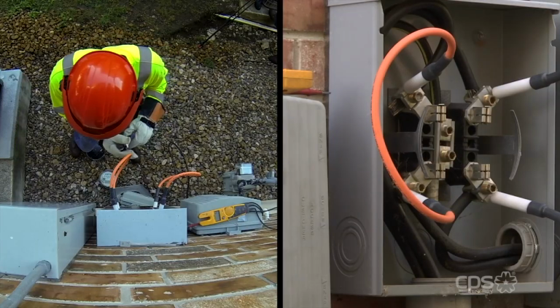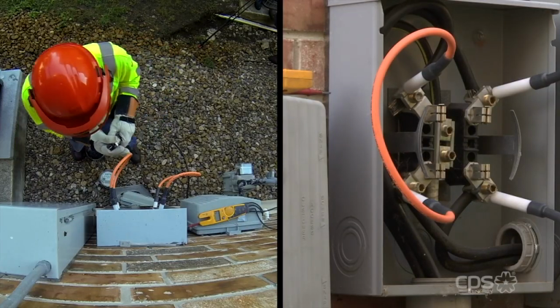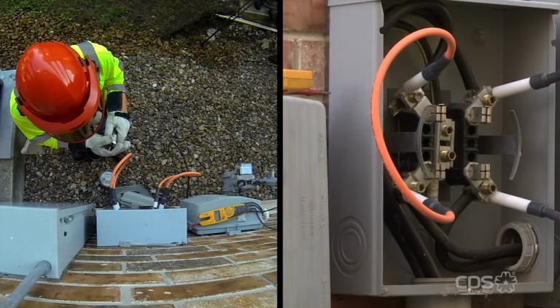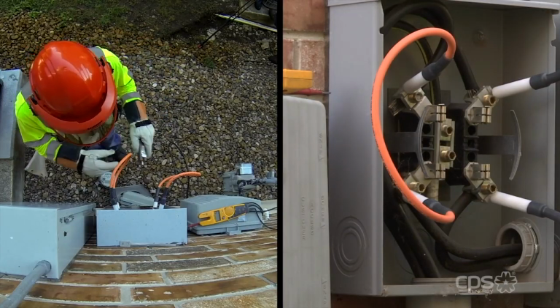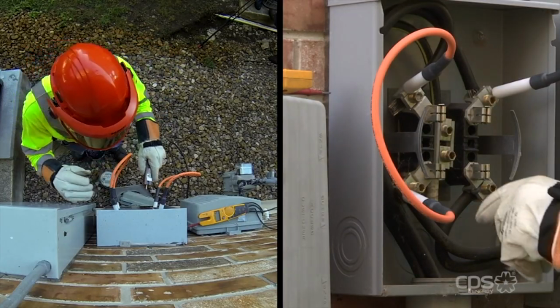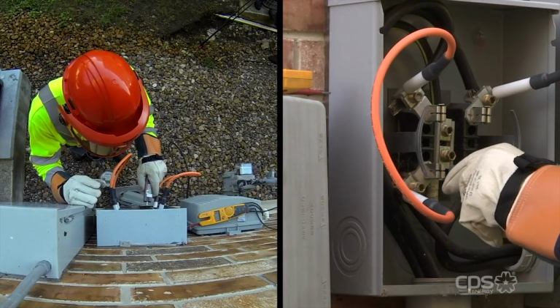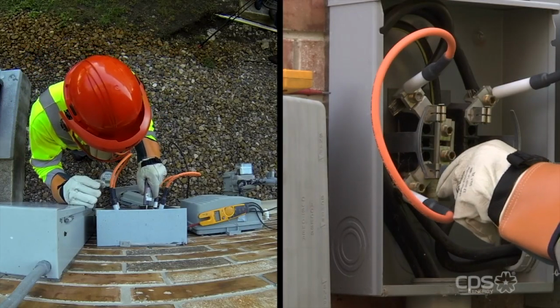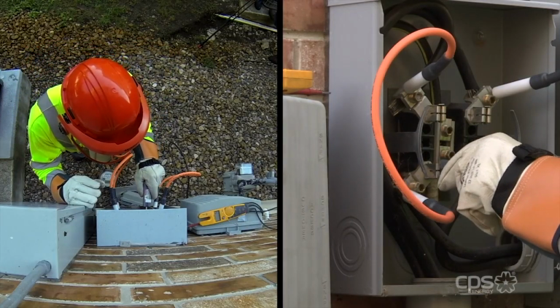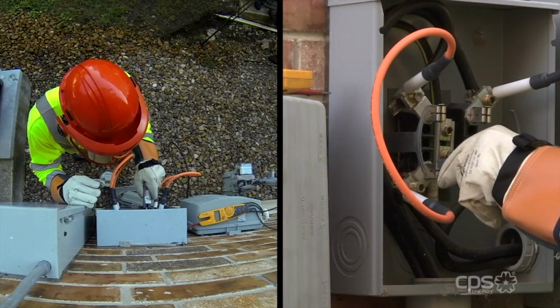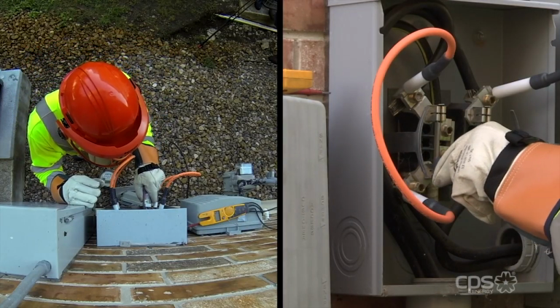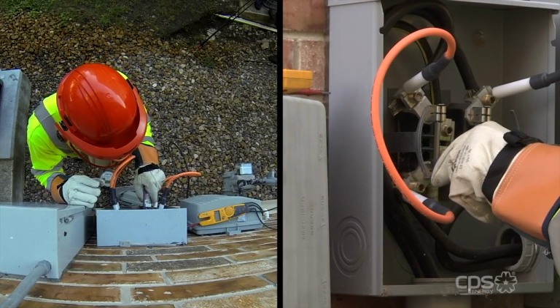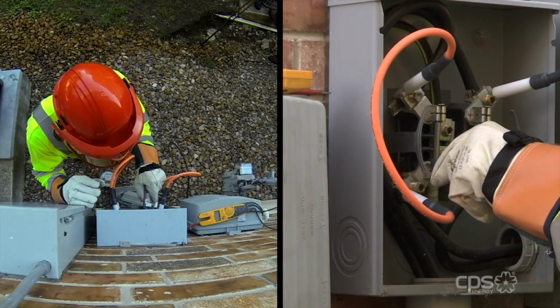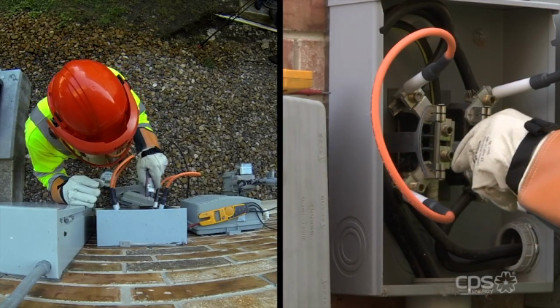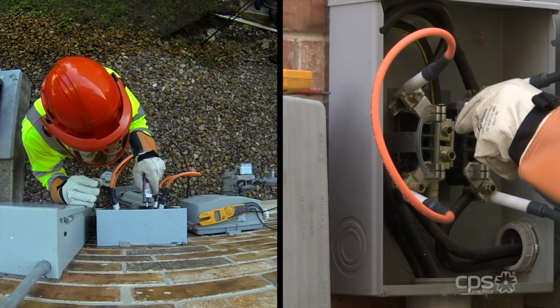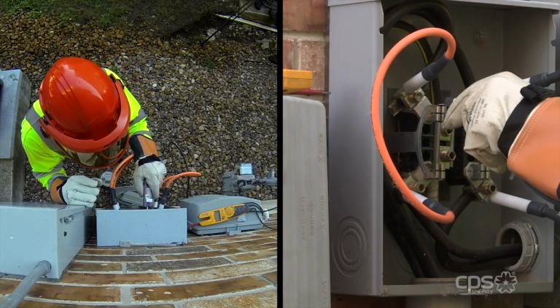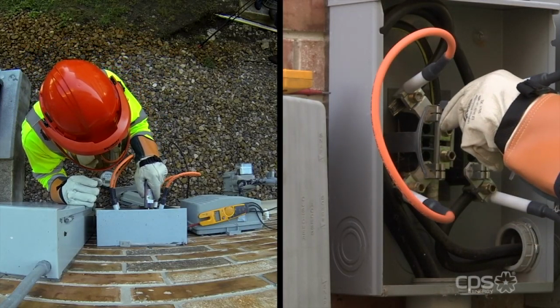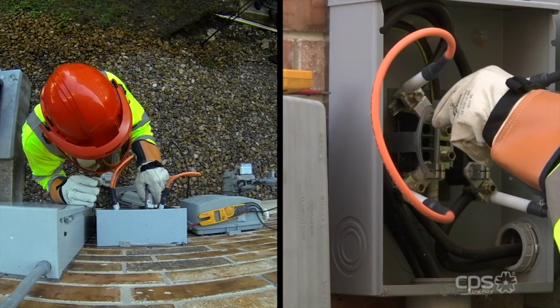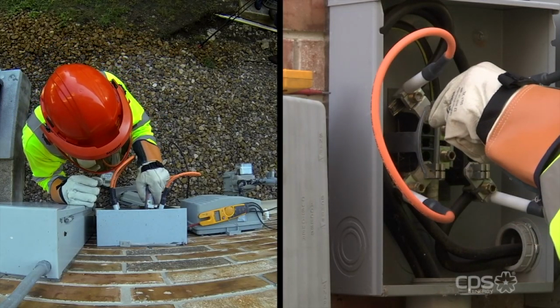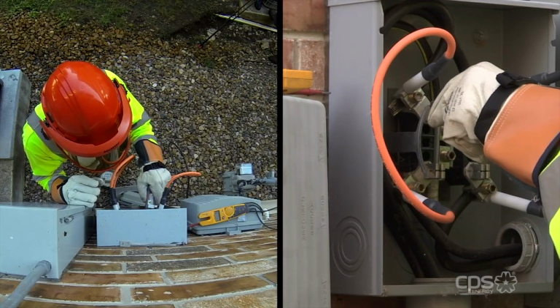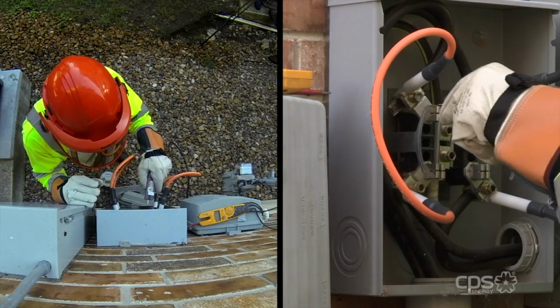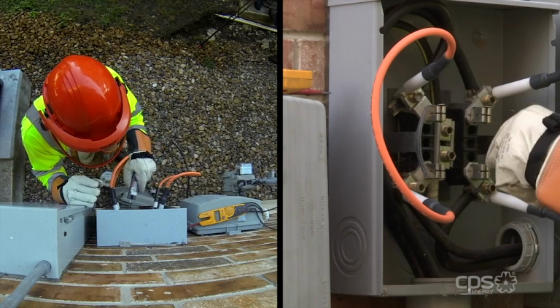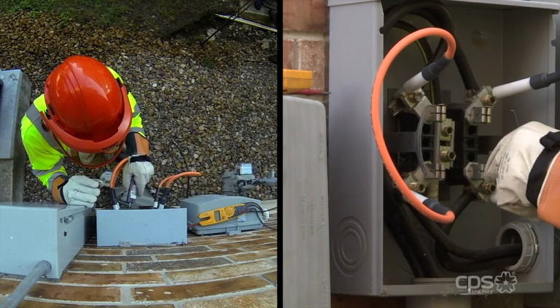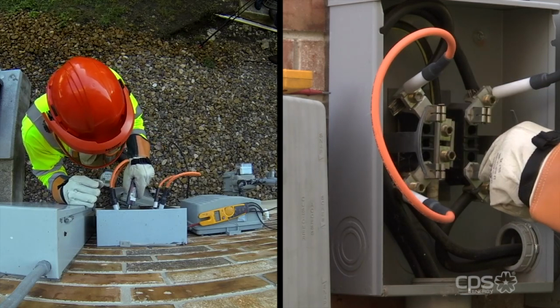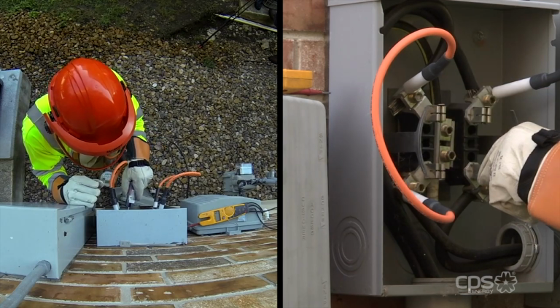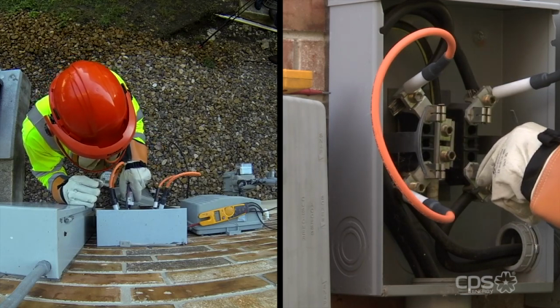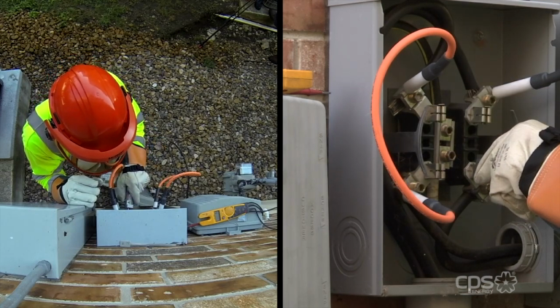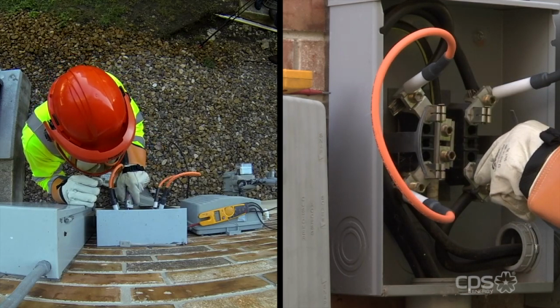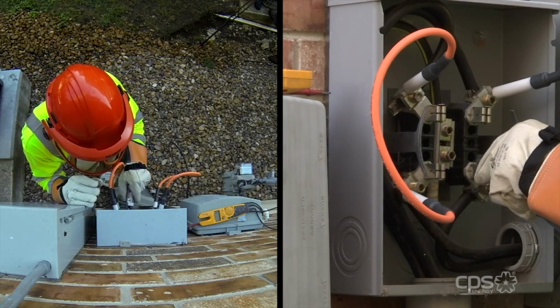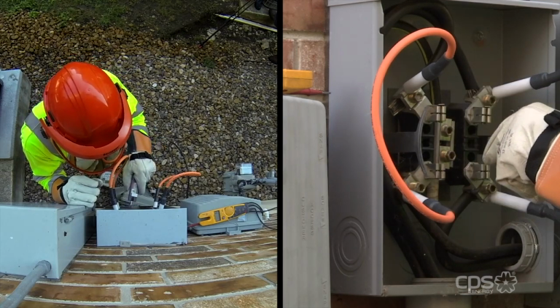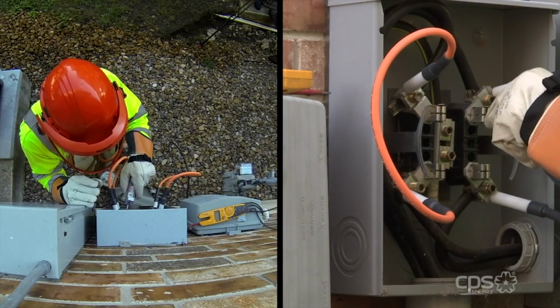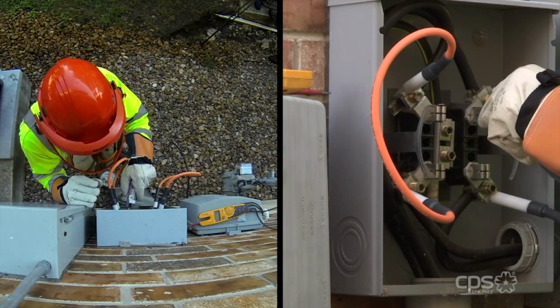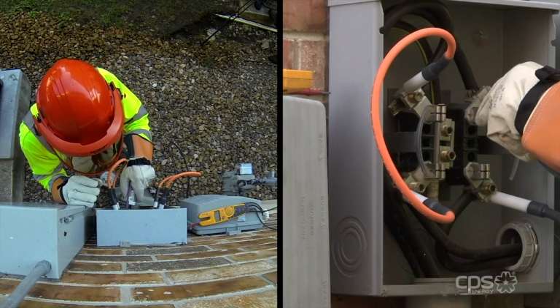Next, the technician uses a gap tool to verify the sockets, or jaws, are in good condition so the new meter fits snug.